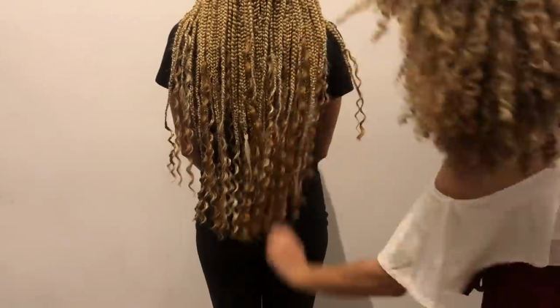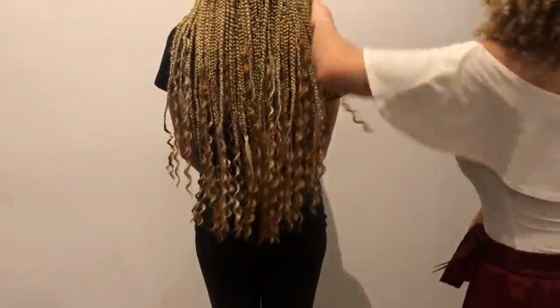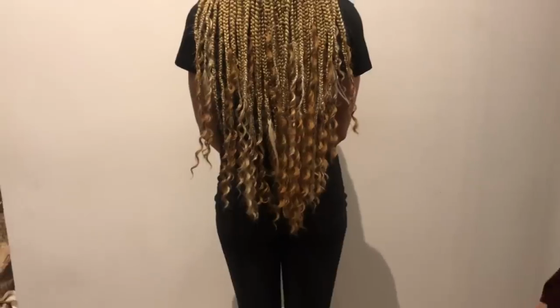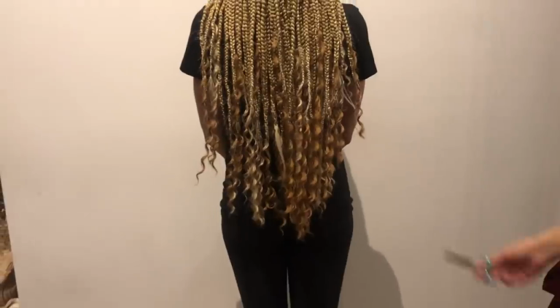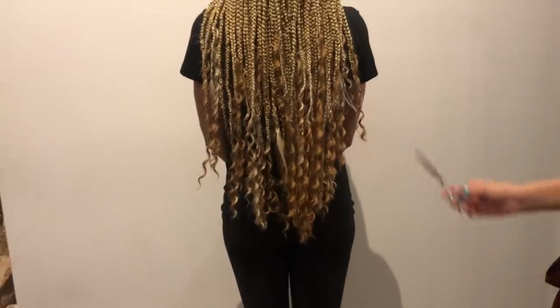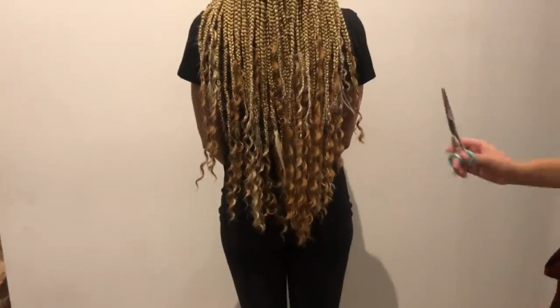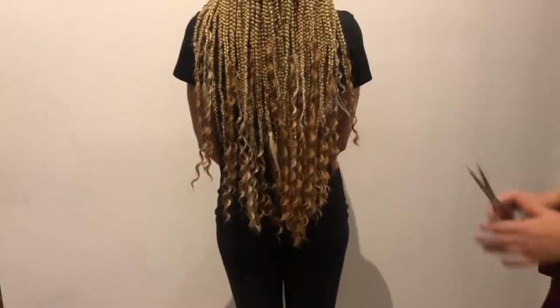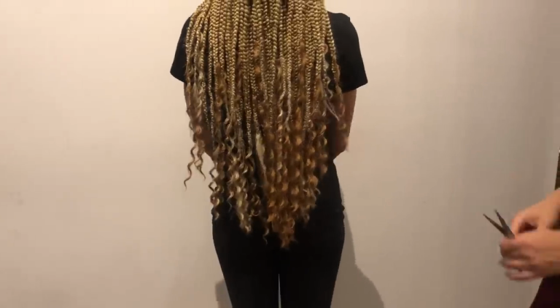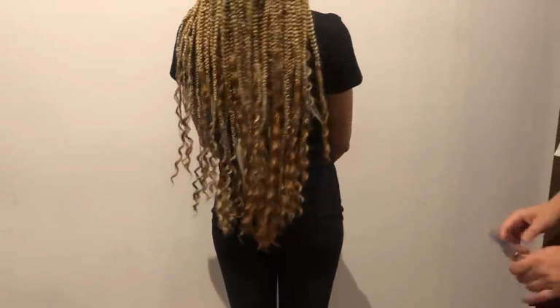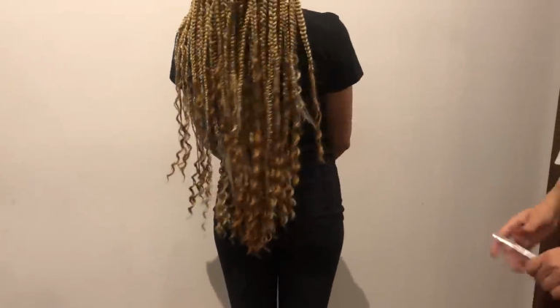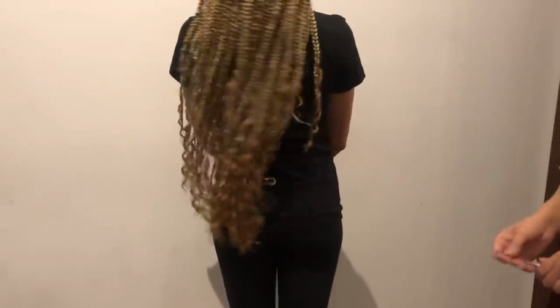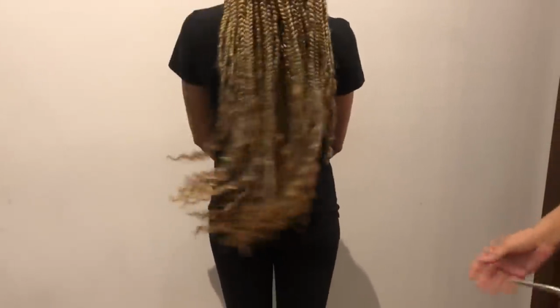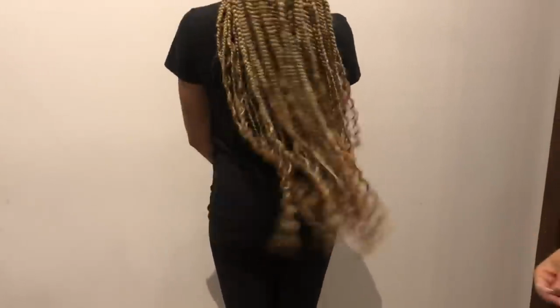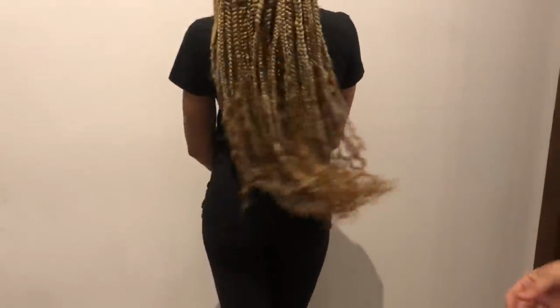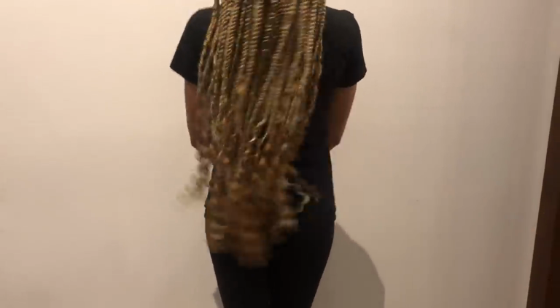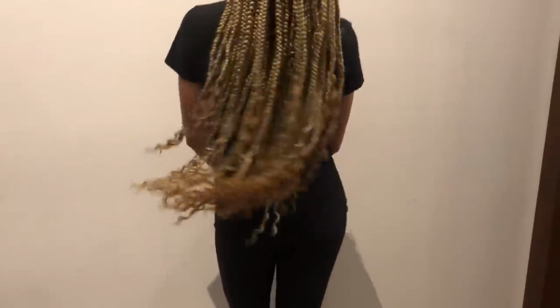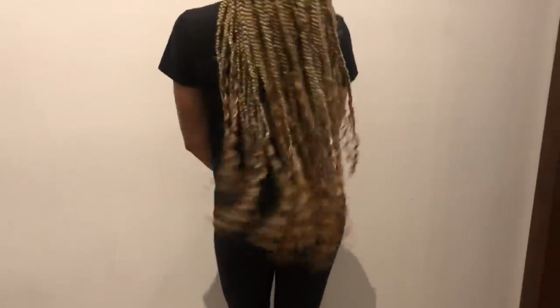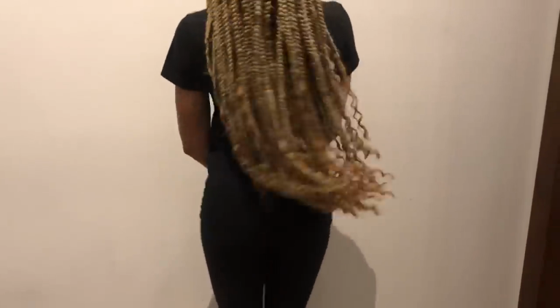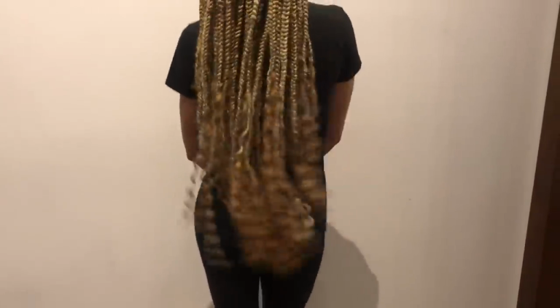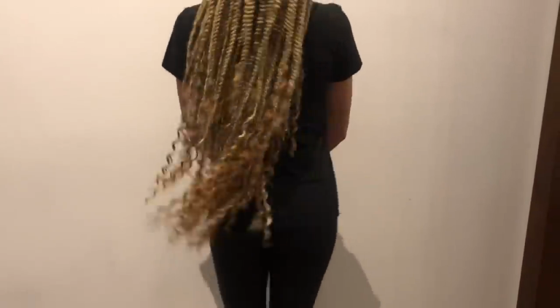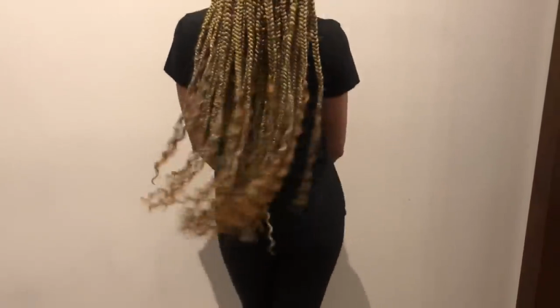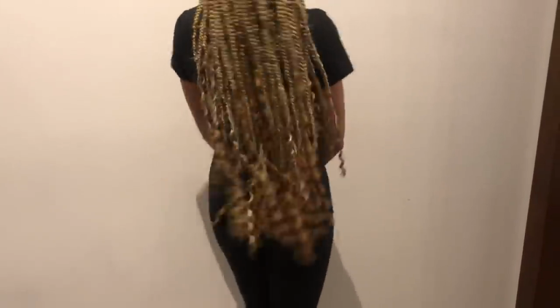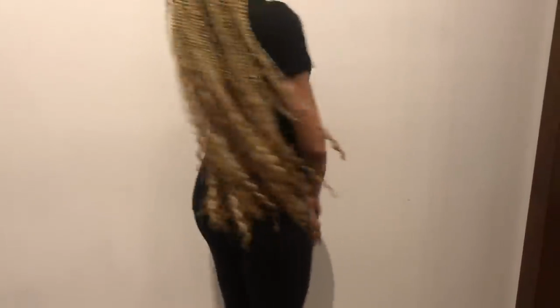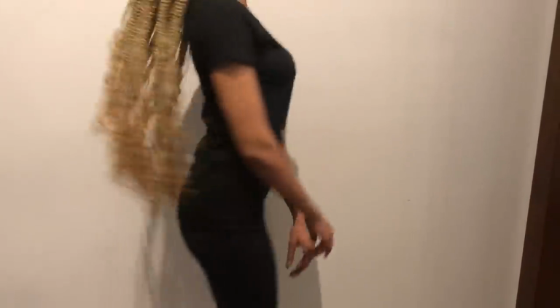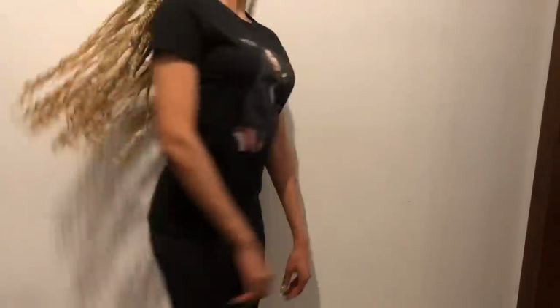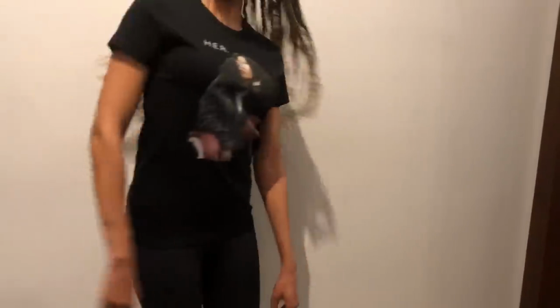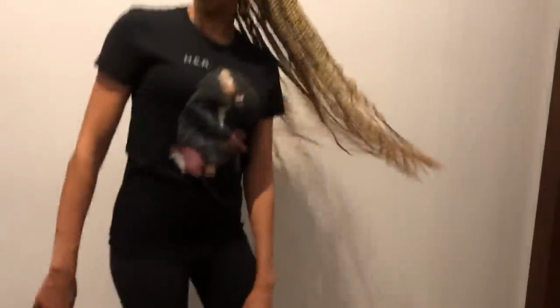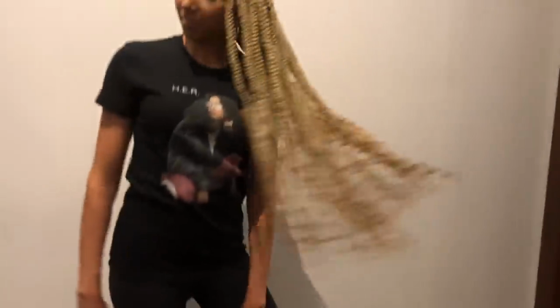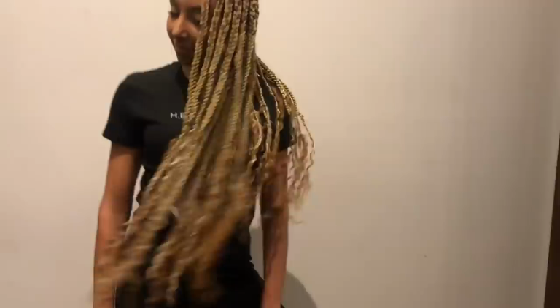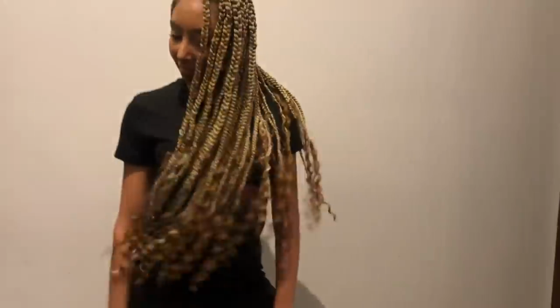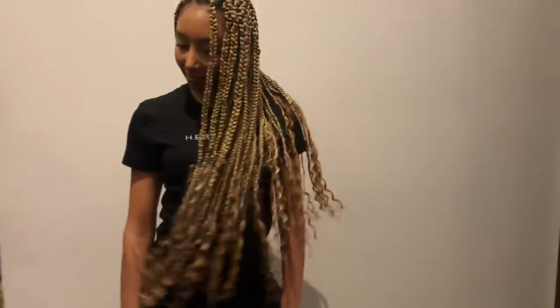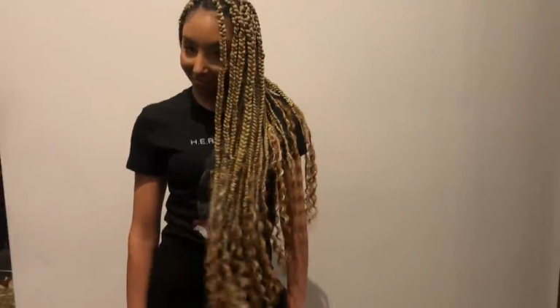And there you go — my completed braided look. I absolutely love how they turned out.